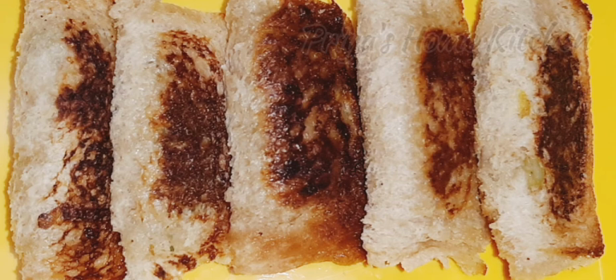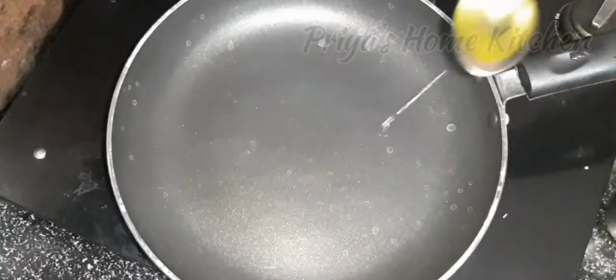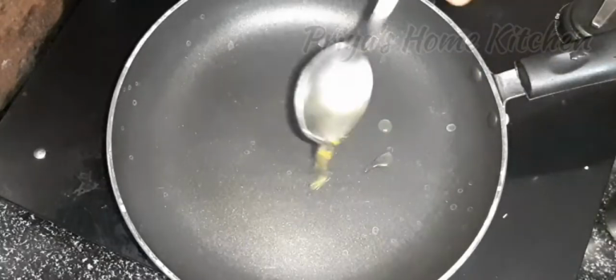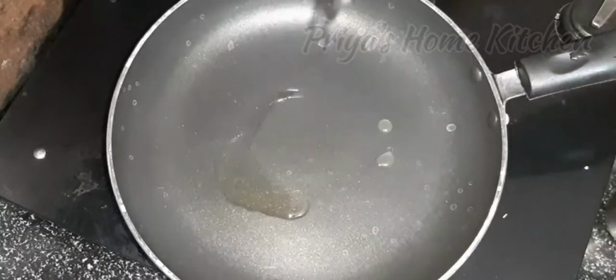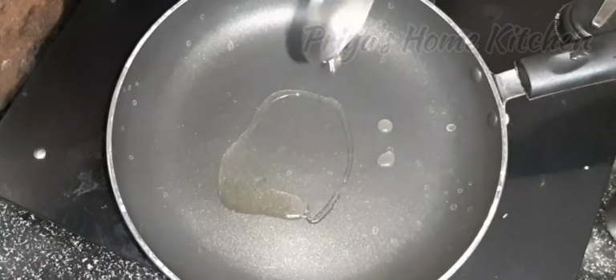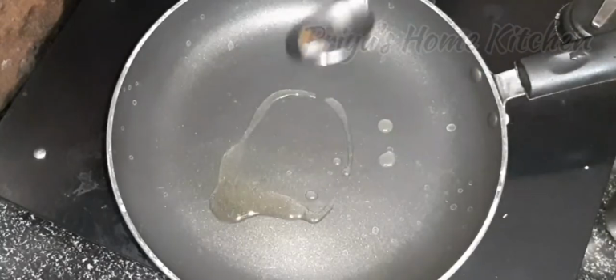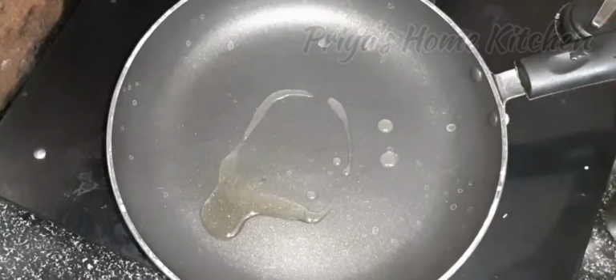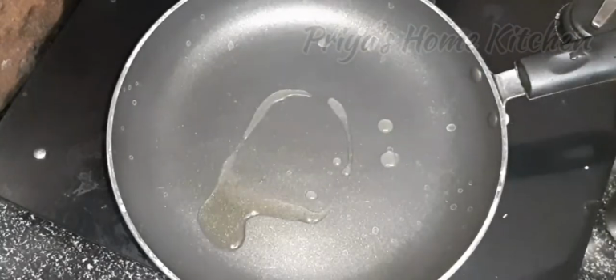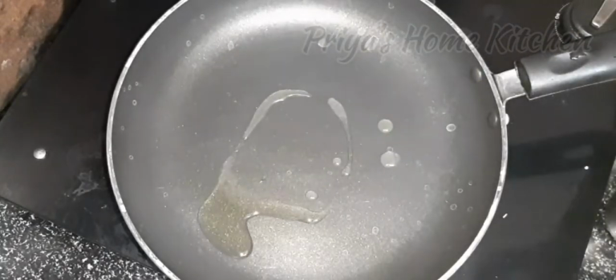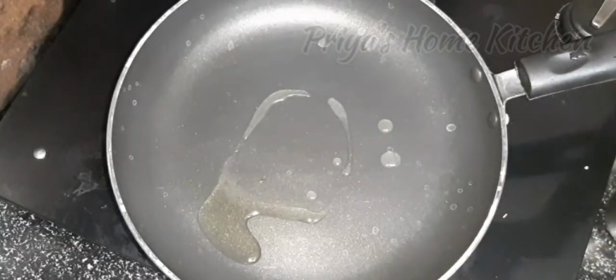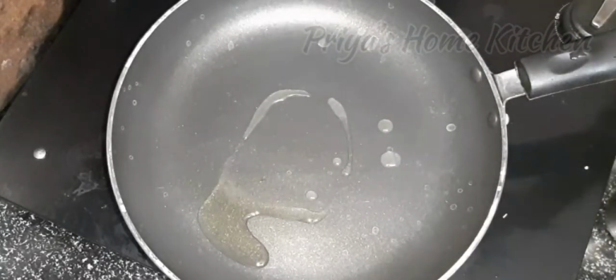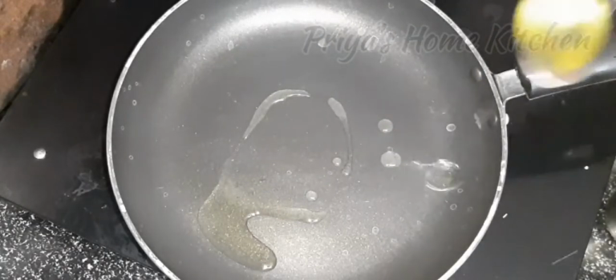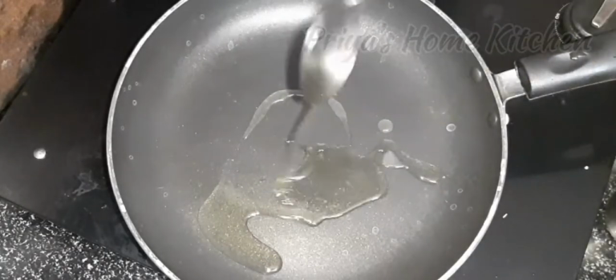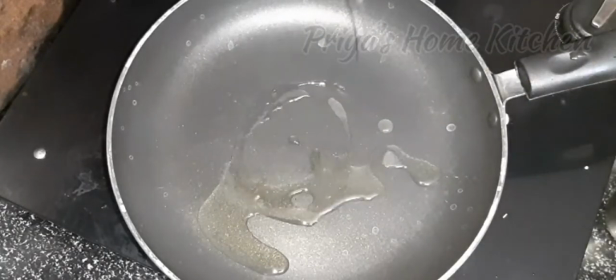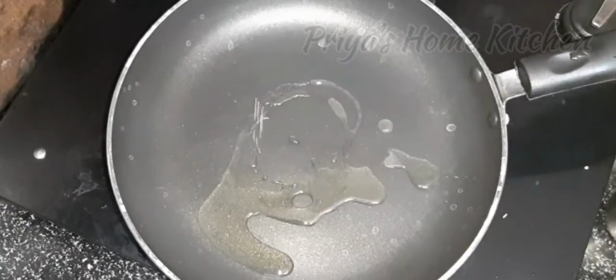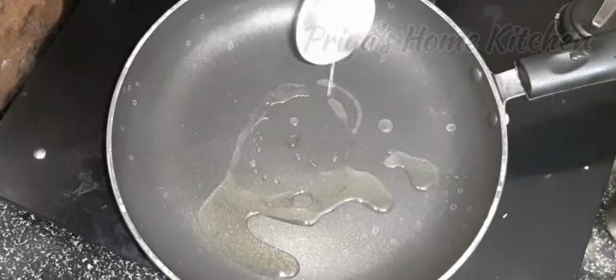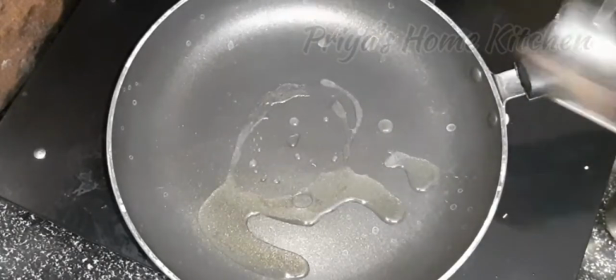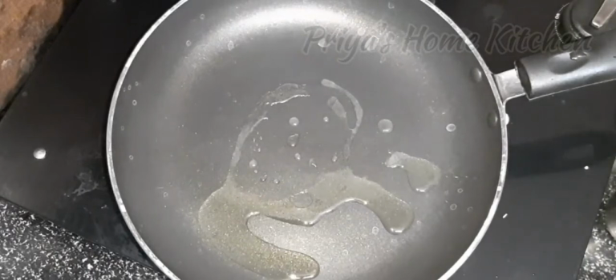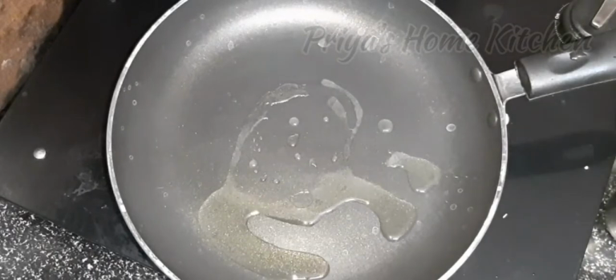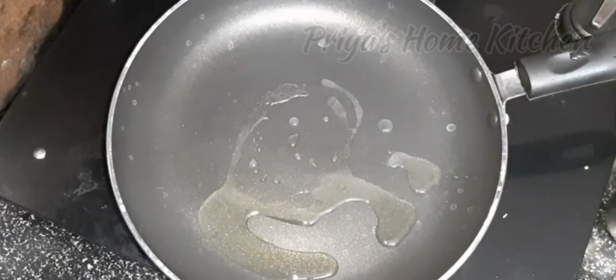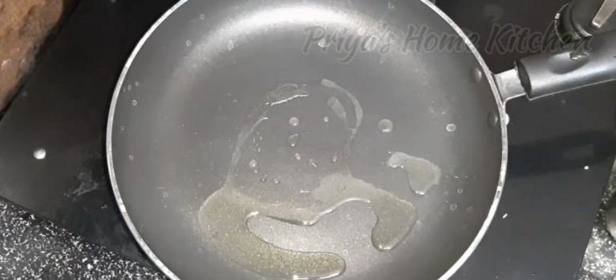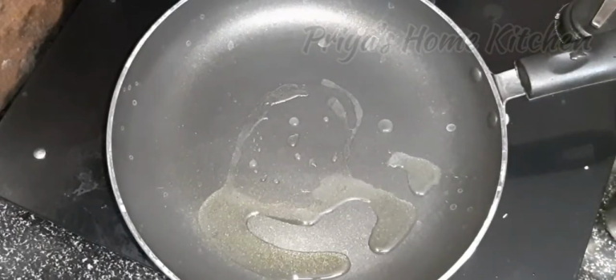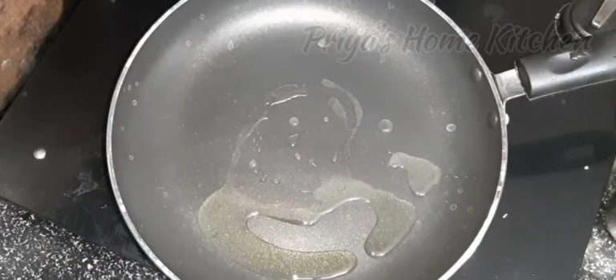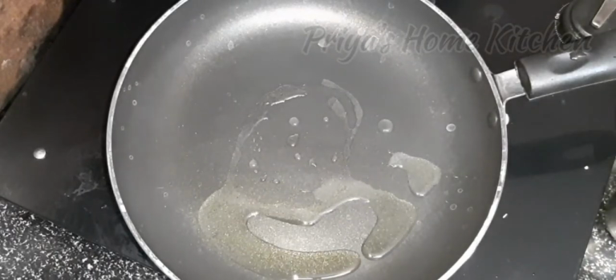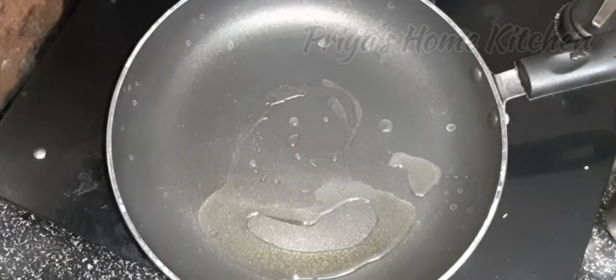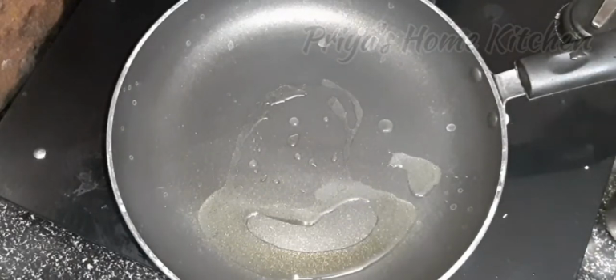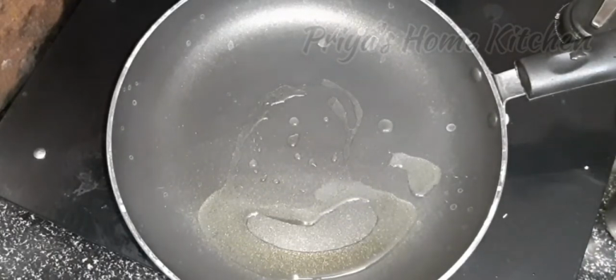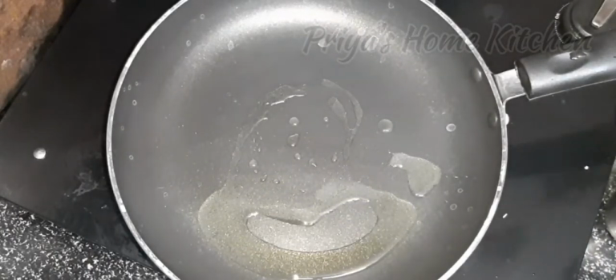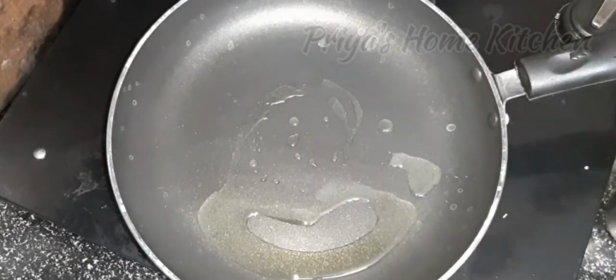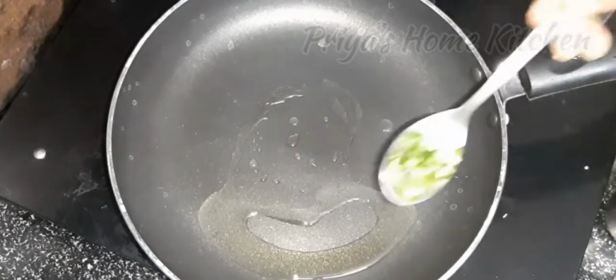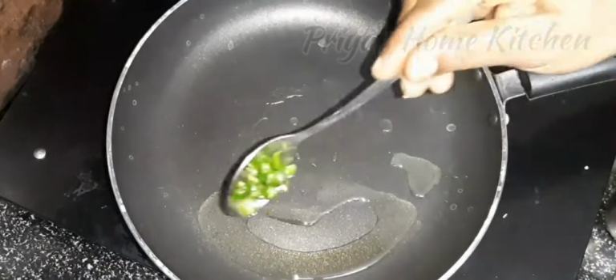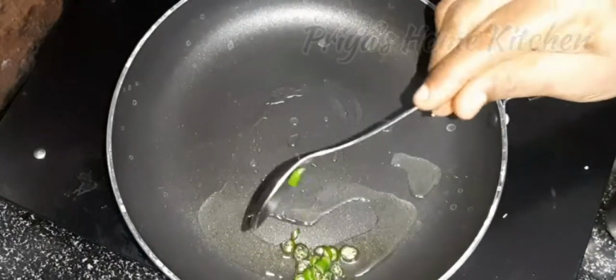When we are doing the bread pockets, we are going to put a little bit of bread in a pan.